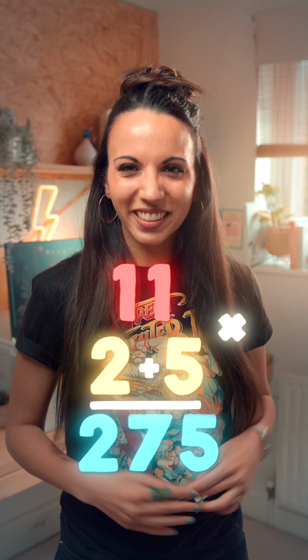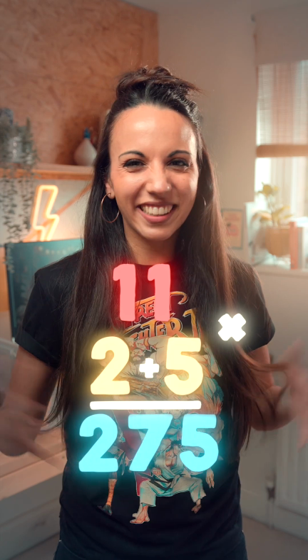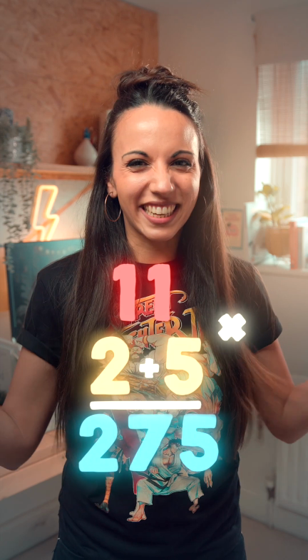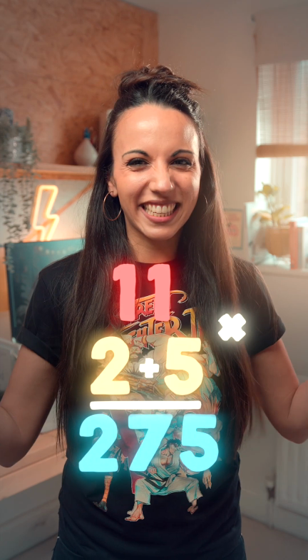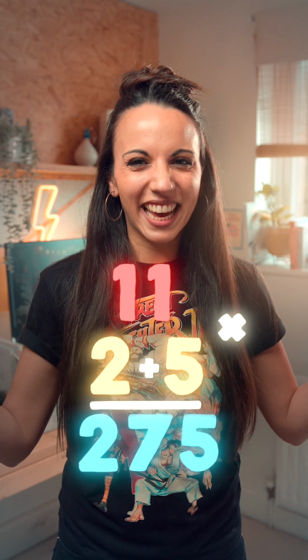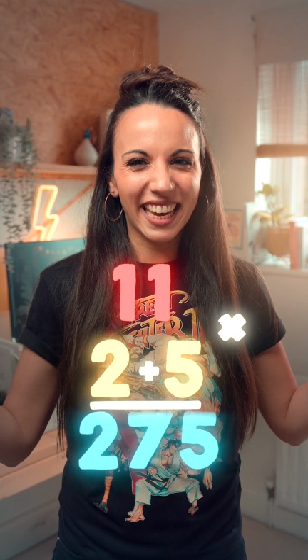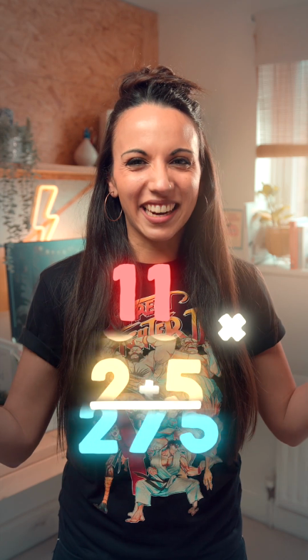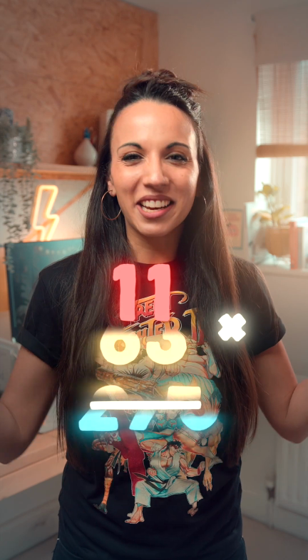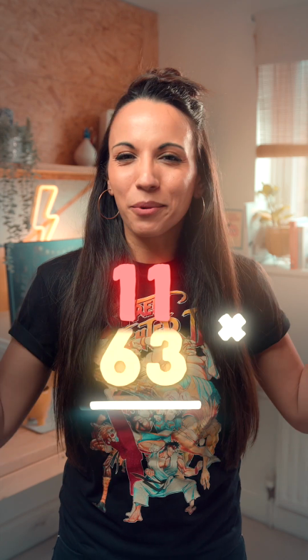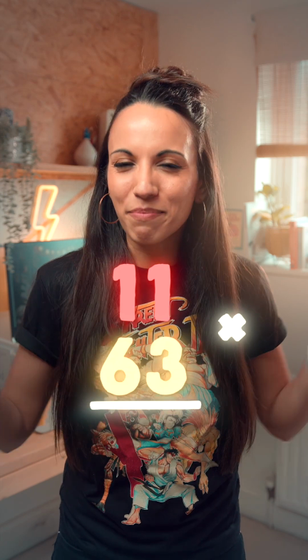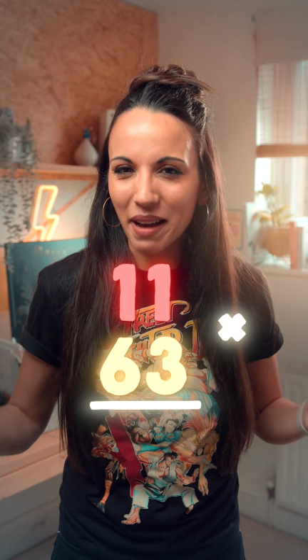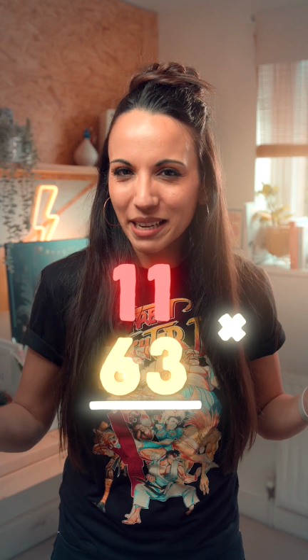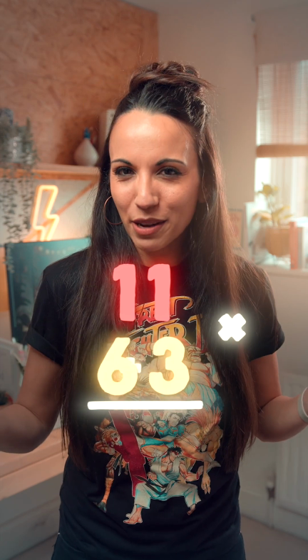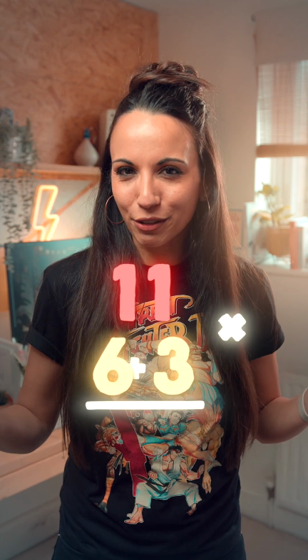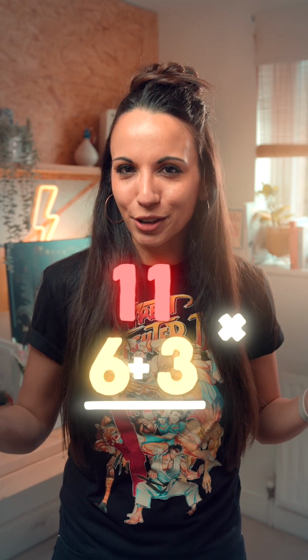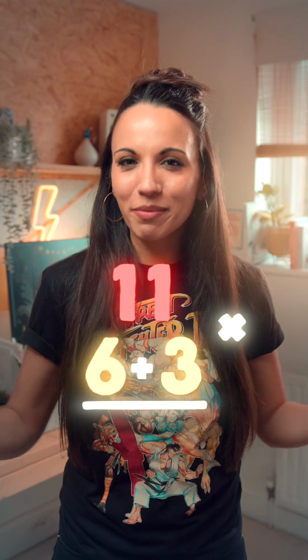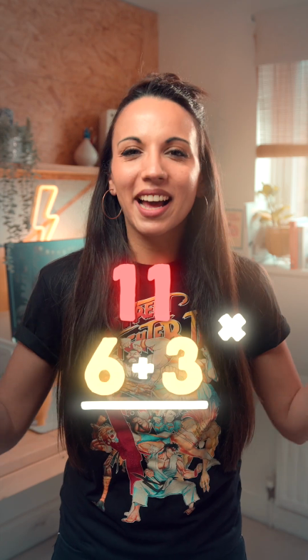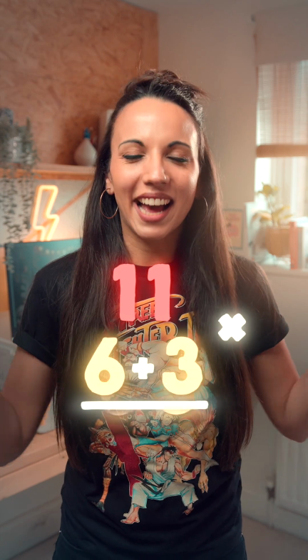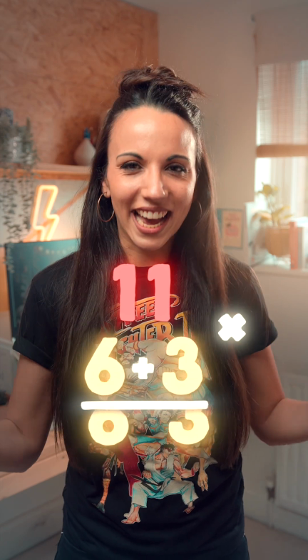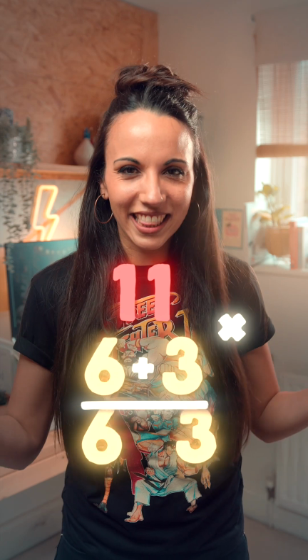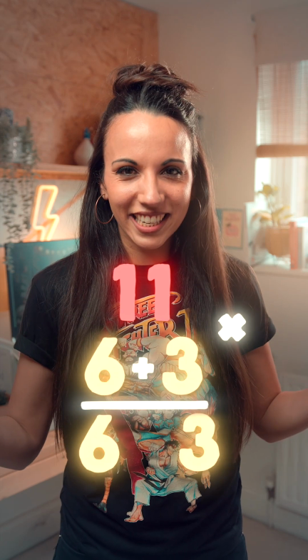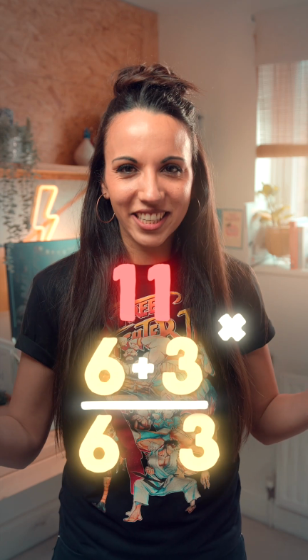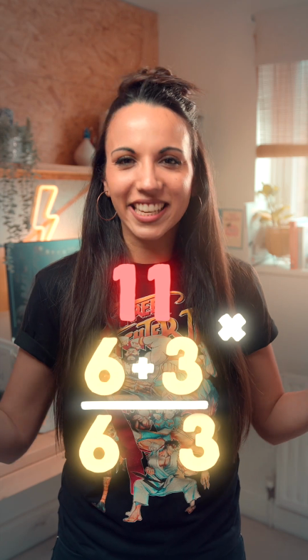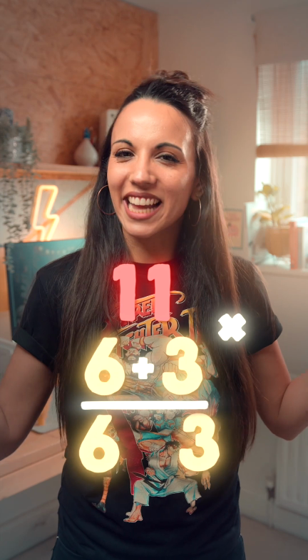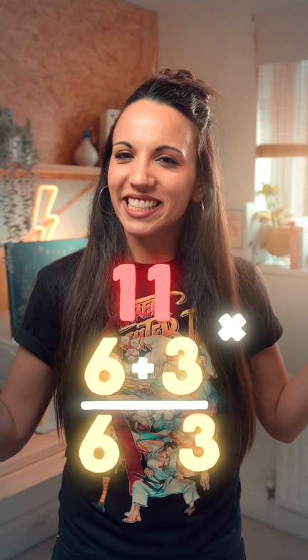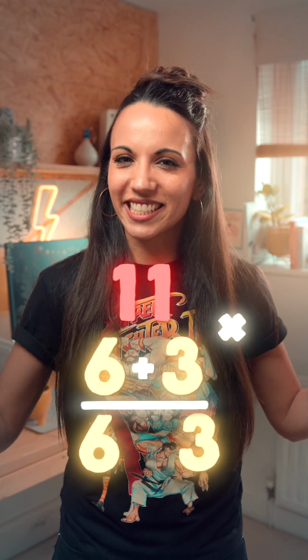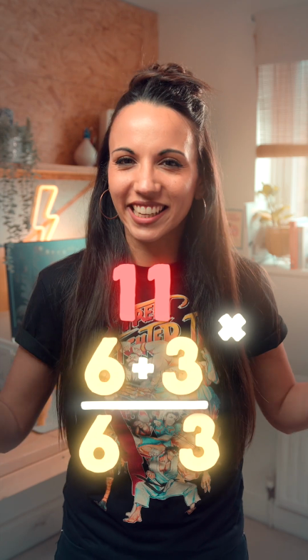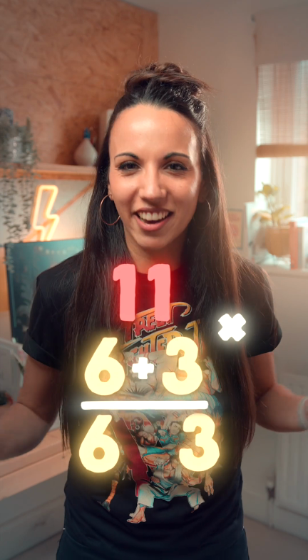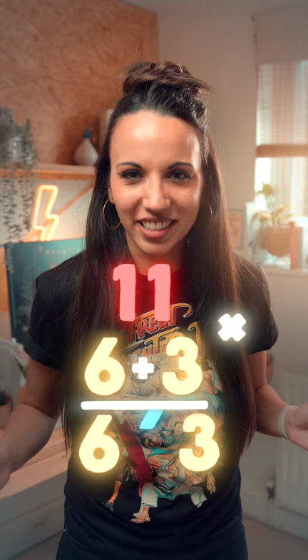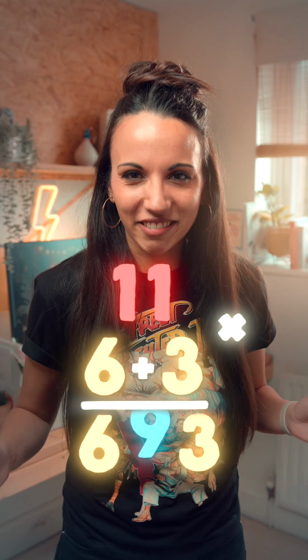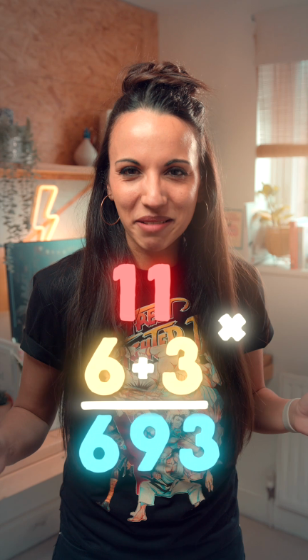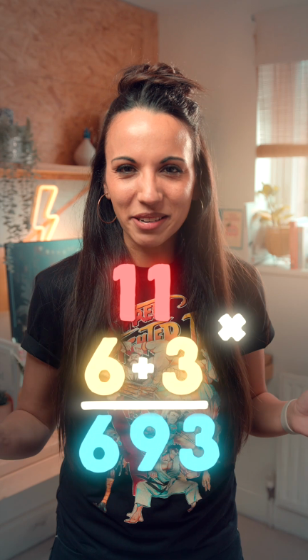Let's see that again. We make a bit of room, add the digits, and stick the answer in the middle.